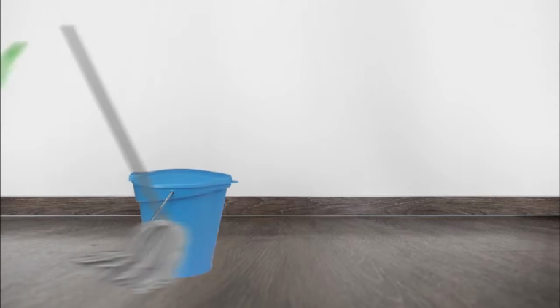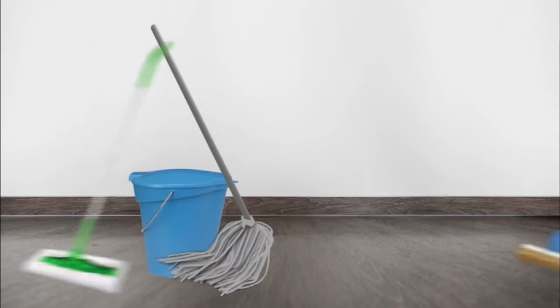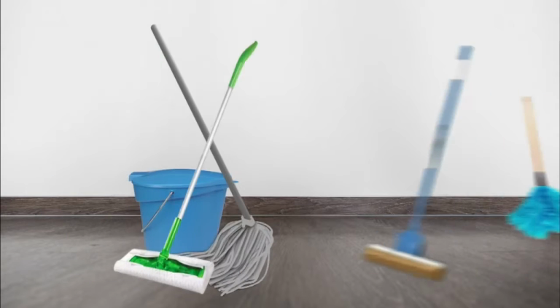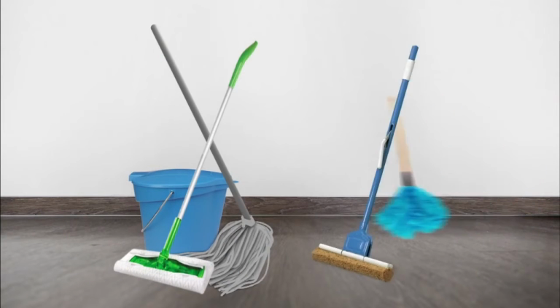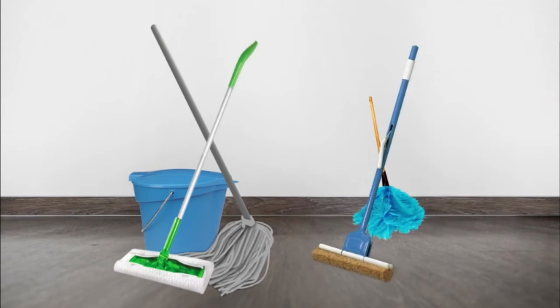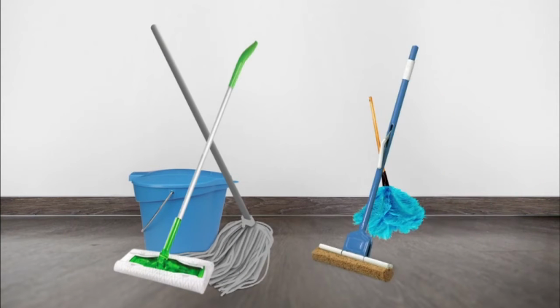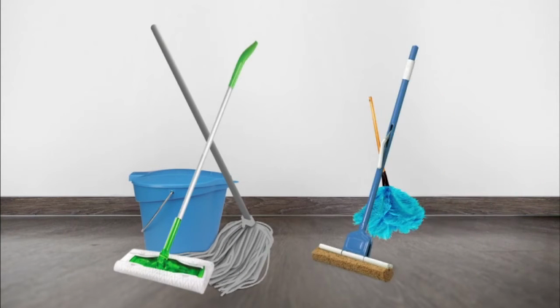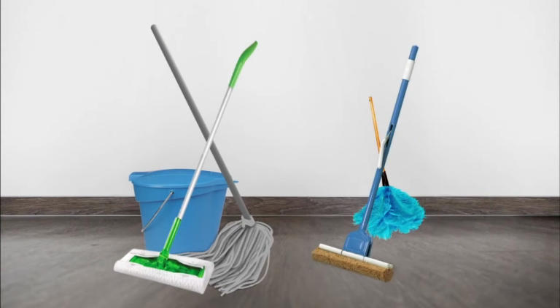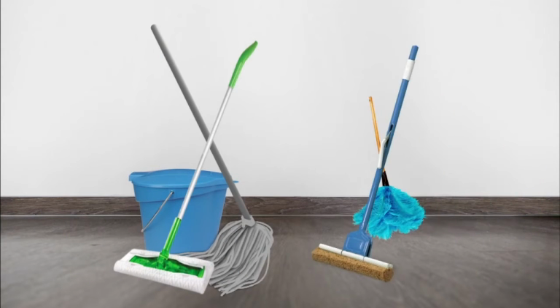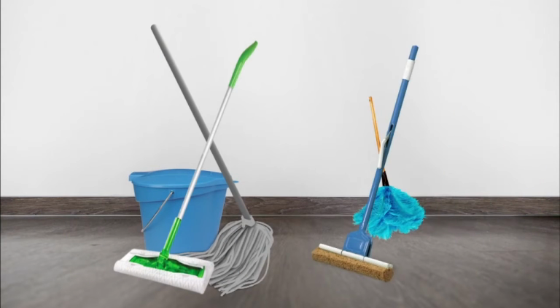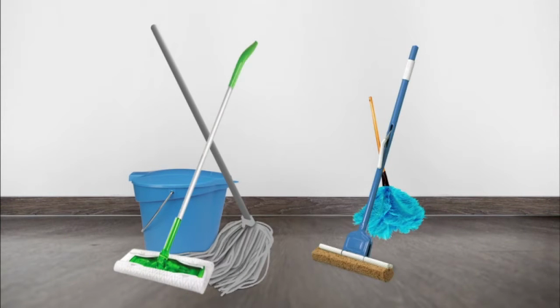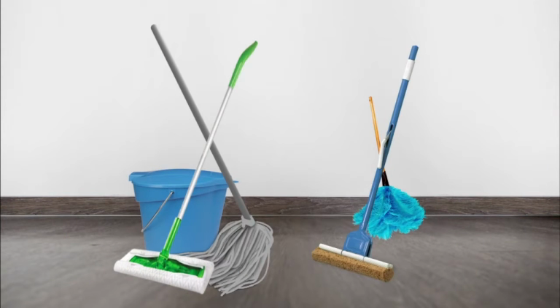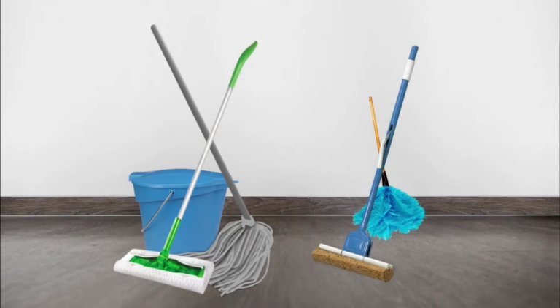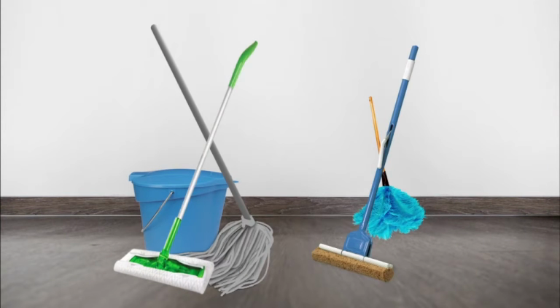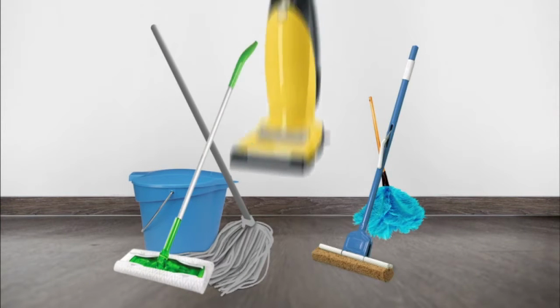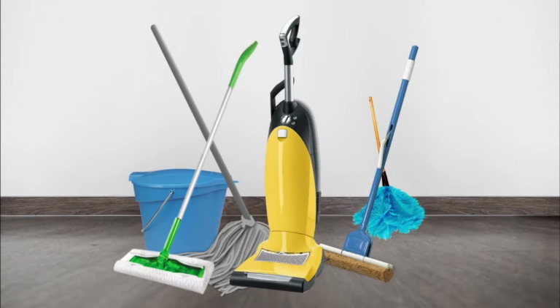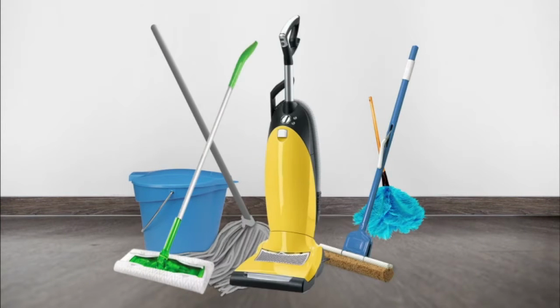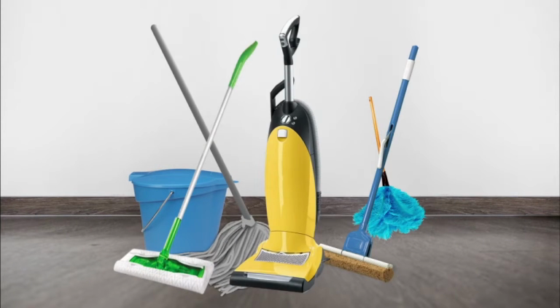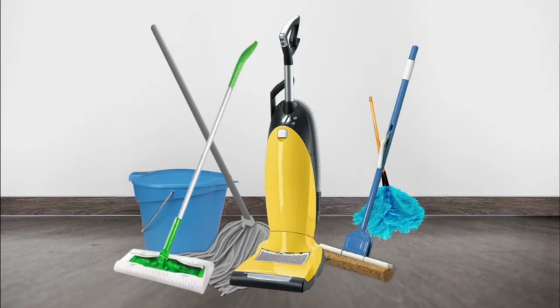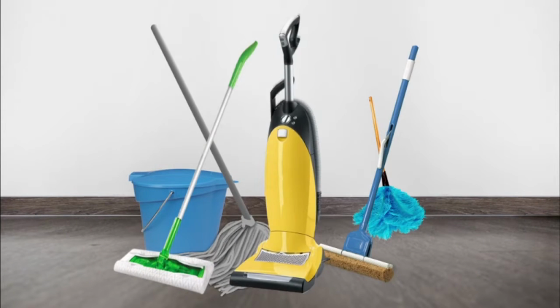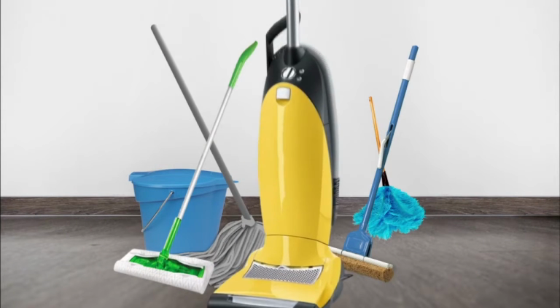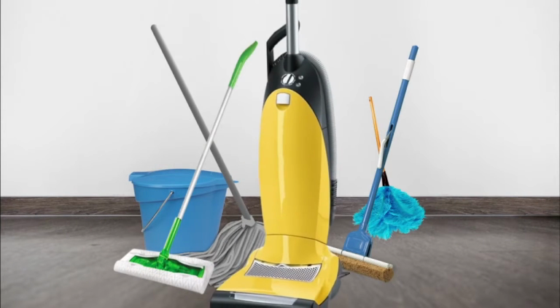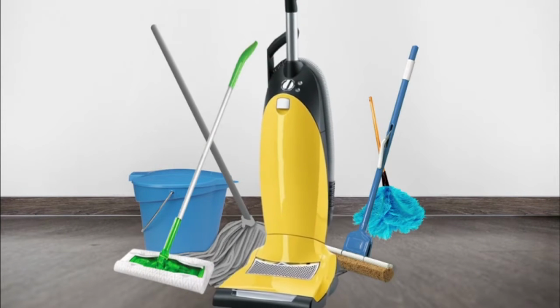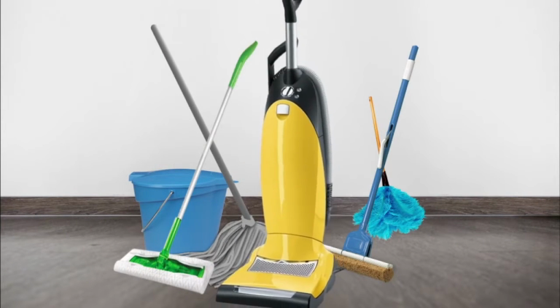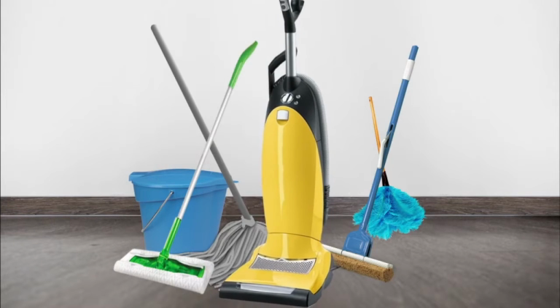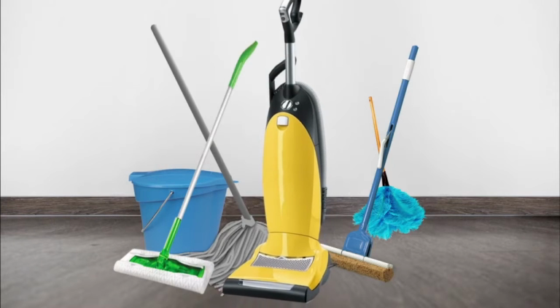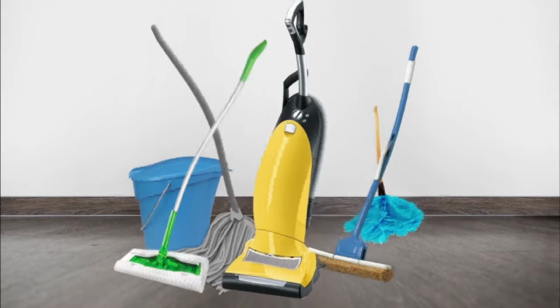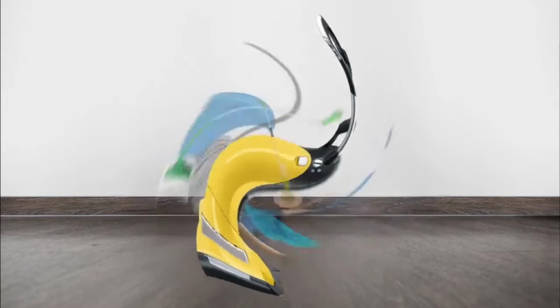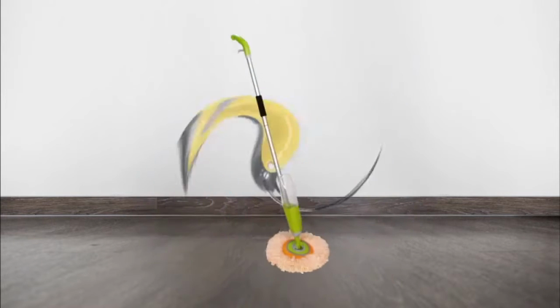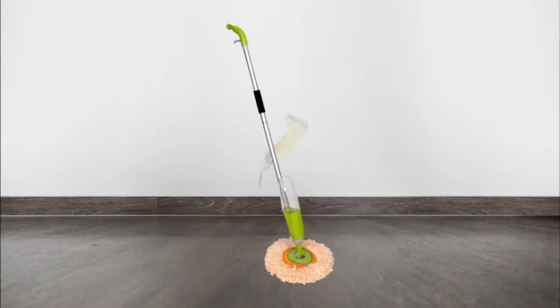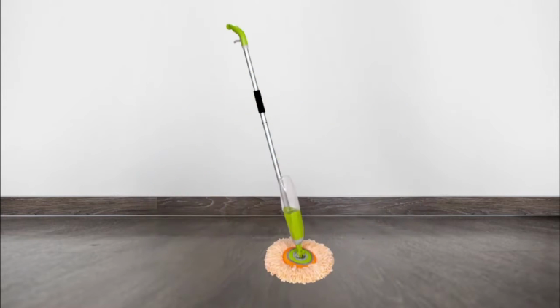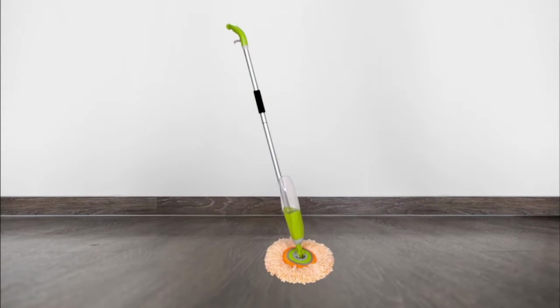Attention! Now you can replace all these, plus this, yes this, with just one amazing mop.